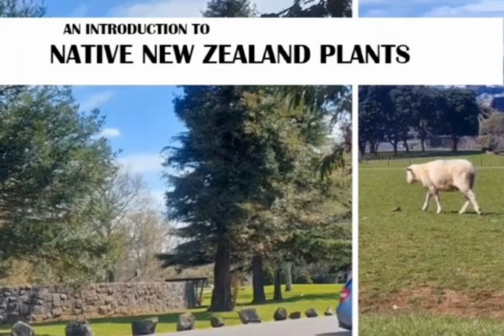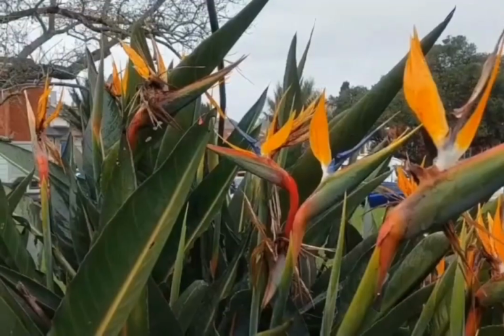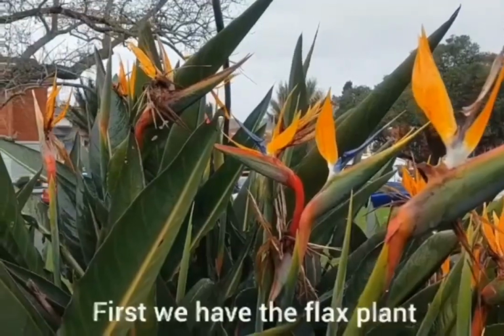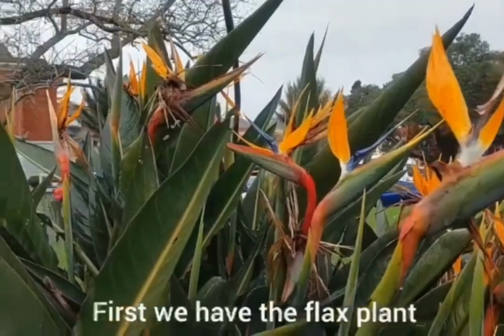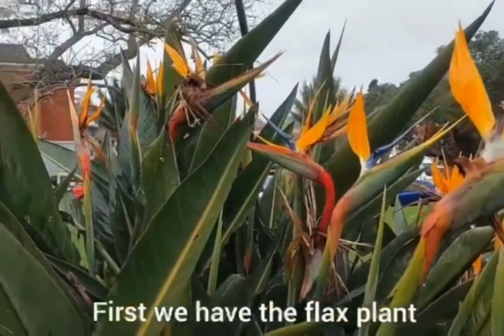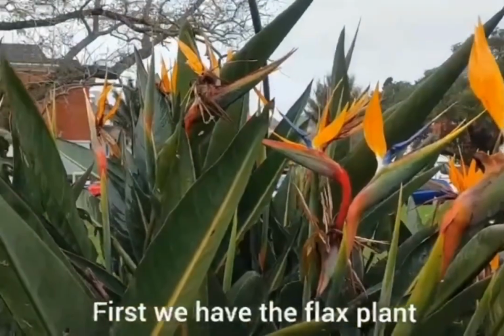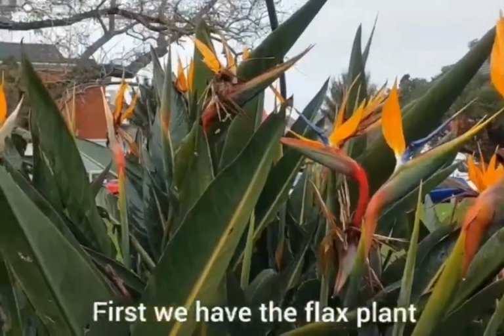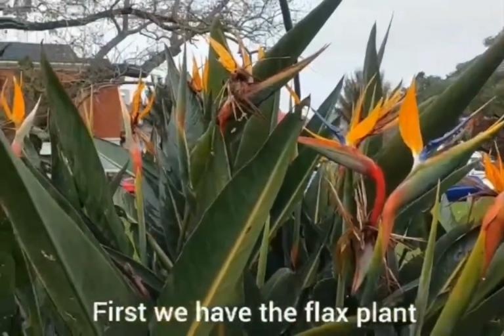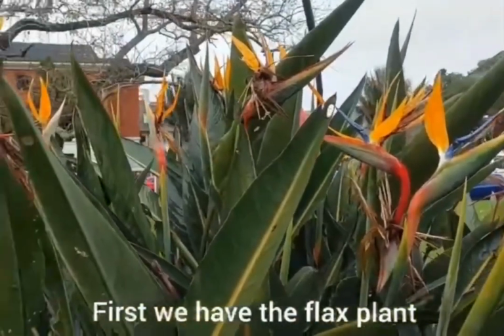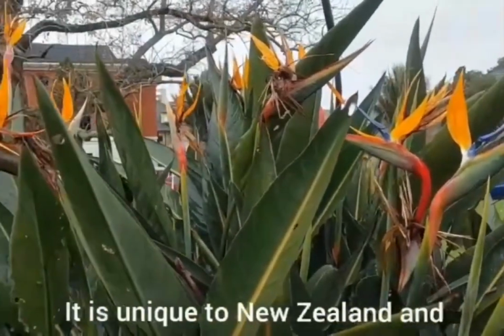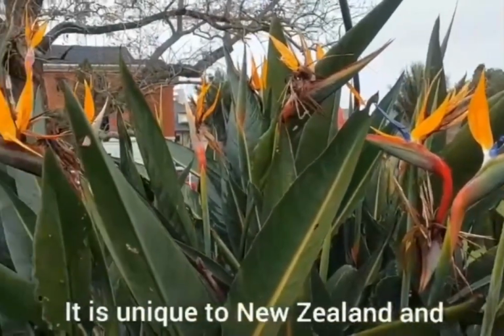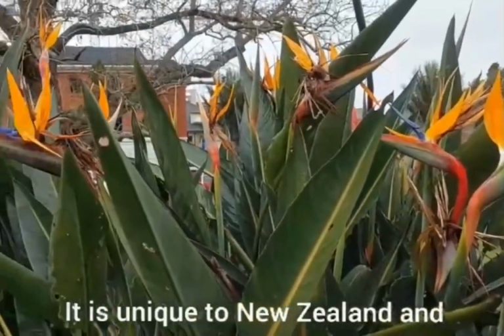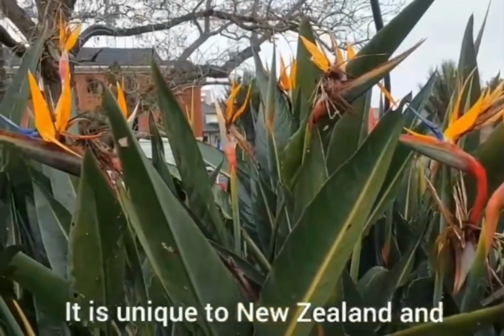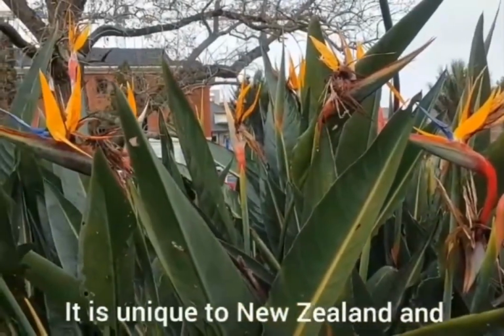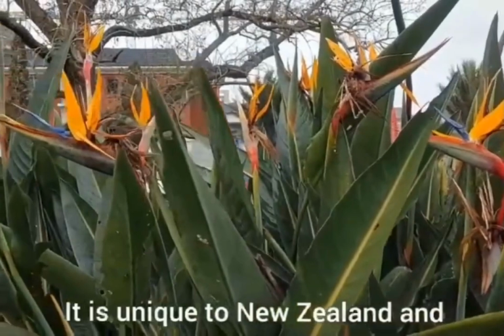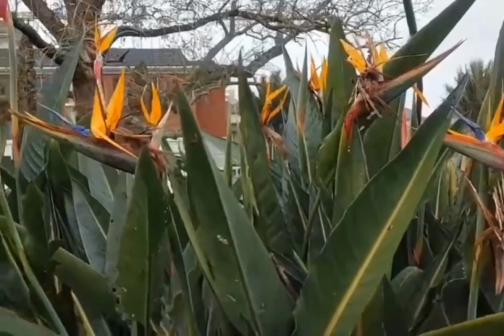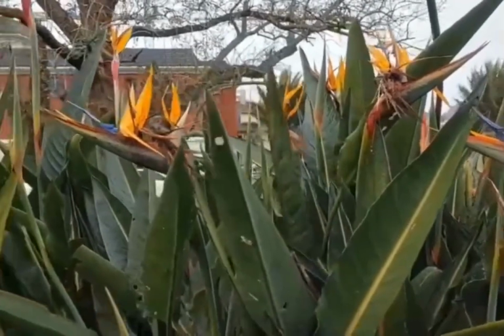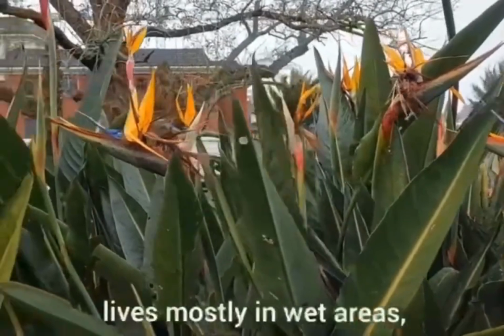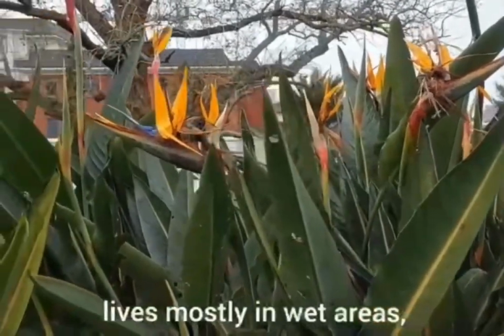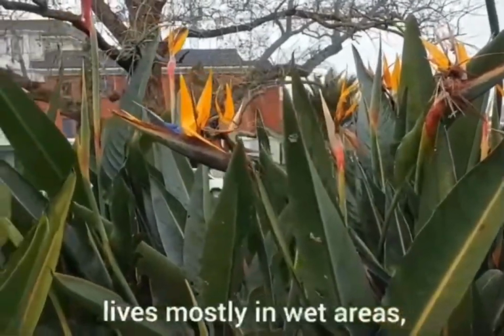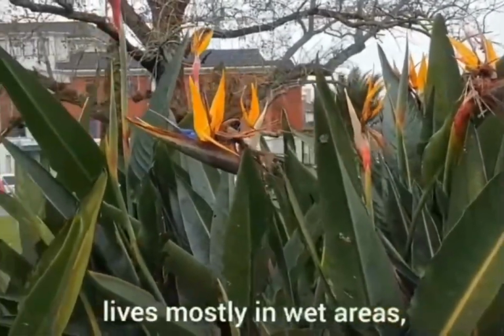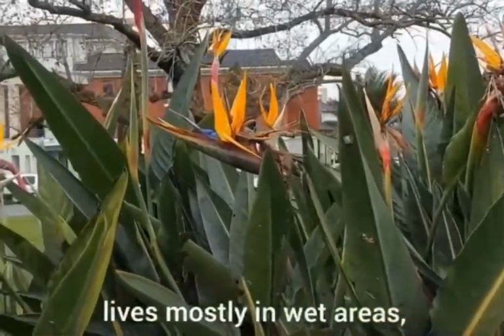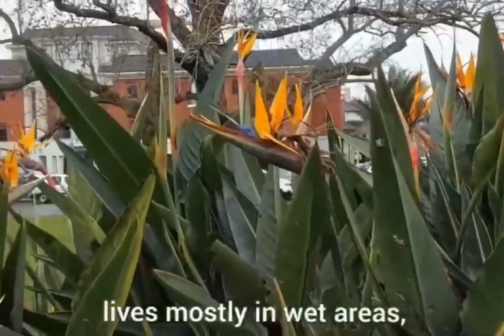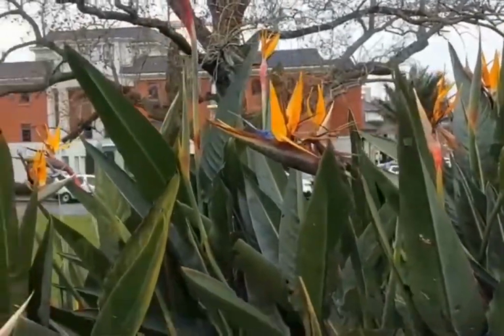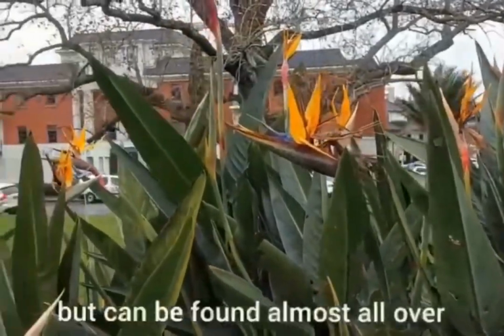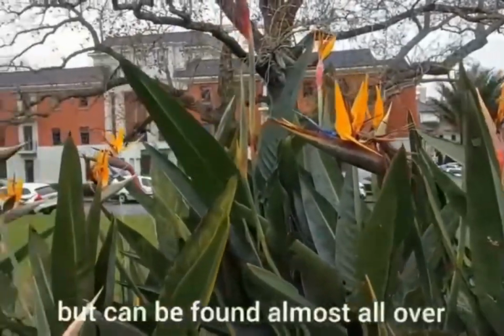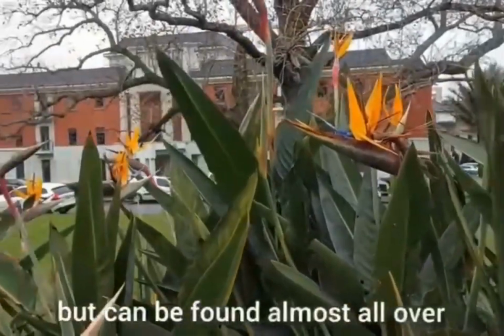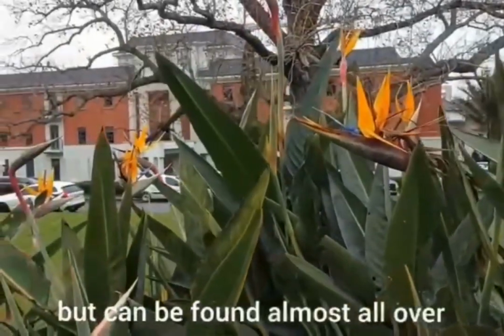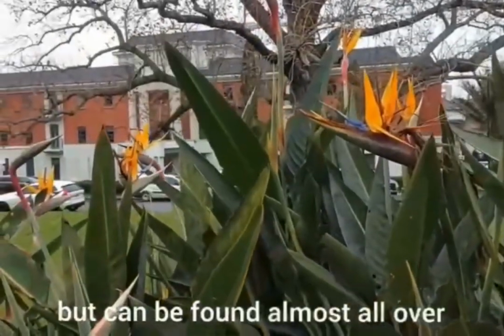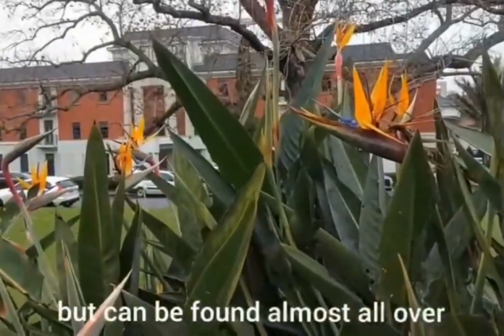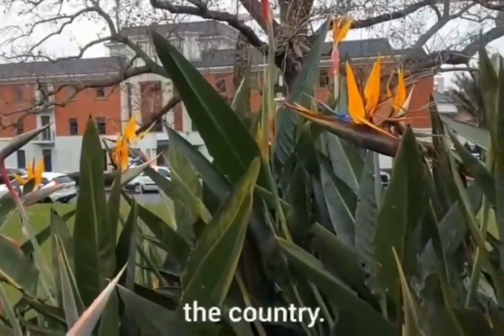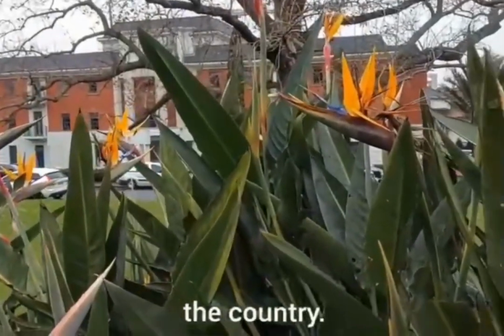First we have the flax plant. It is unique to New Zealand and lives mostly in wet areas but can be found almost all over the country.